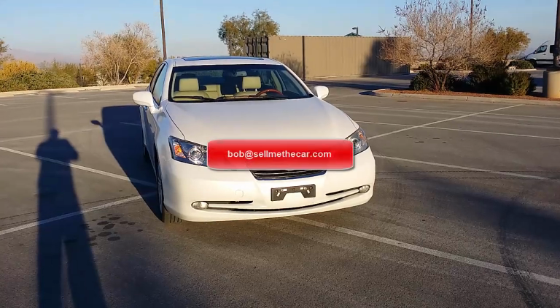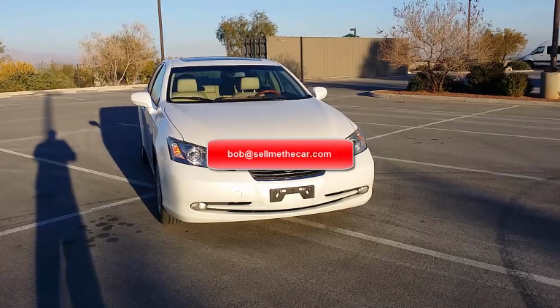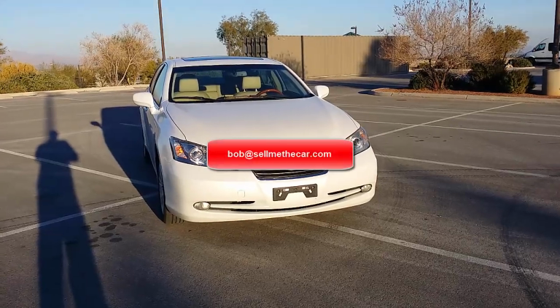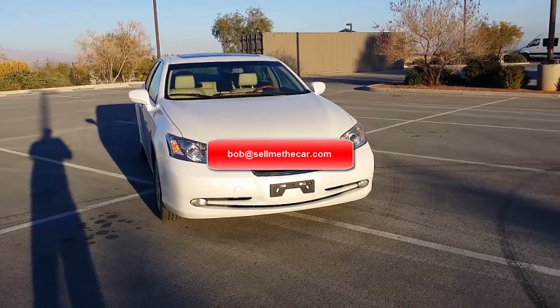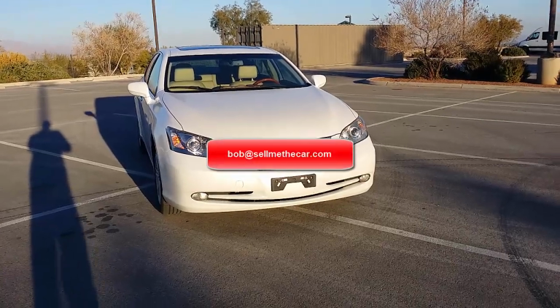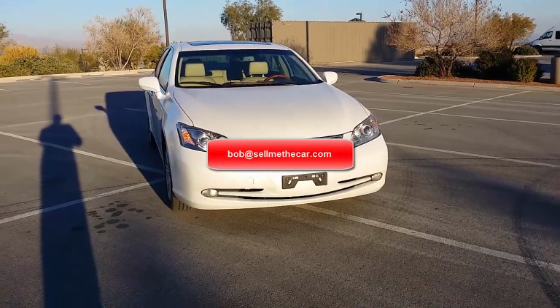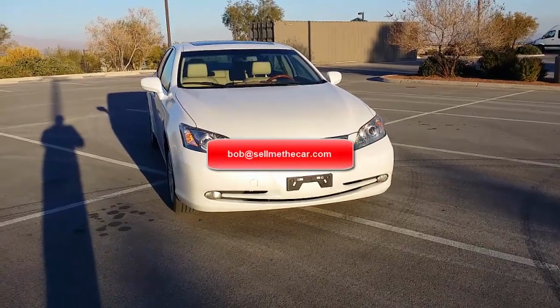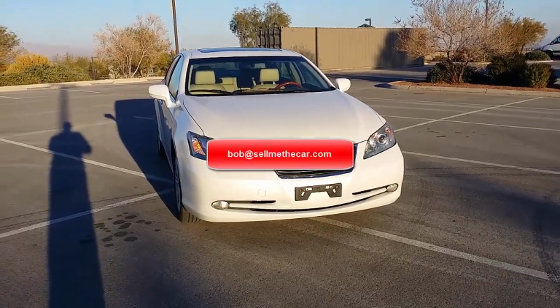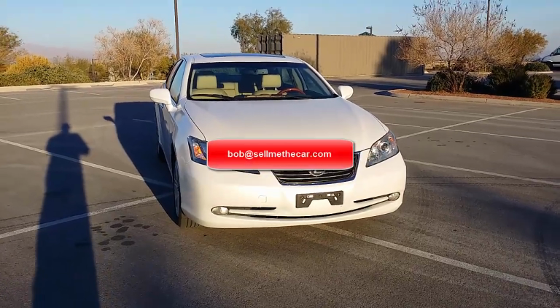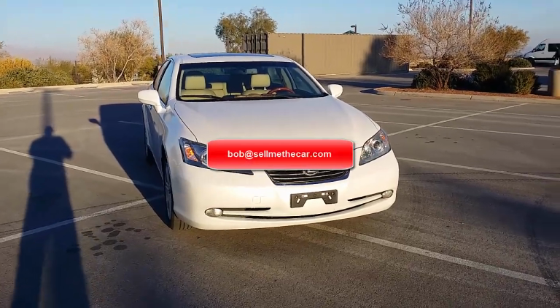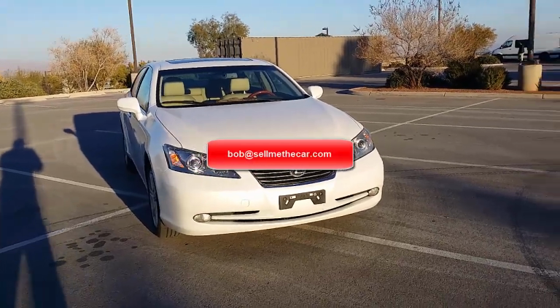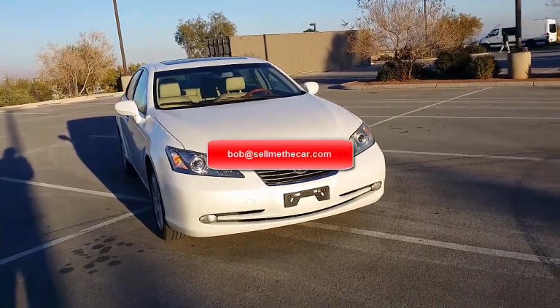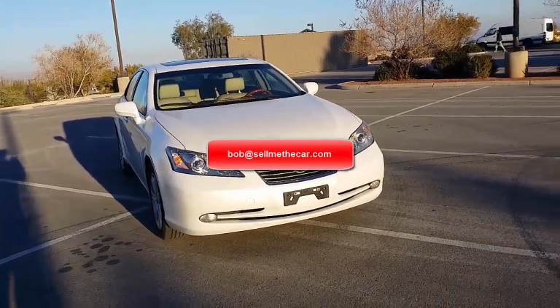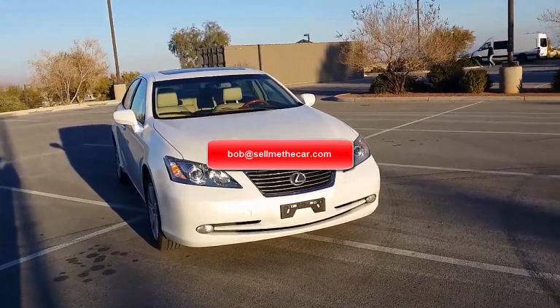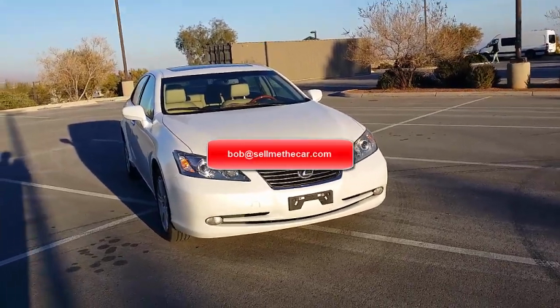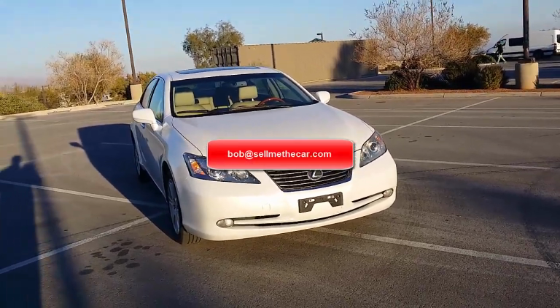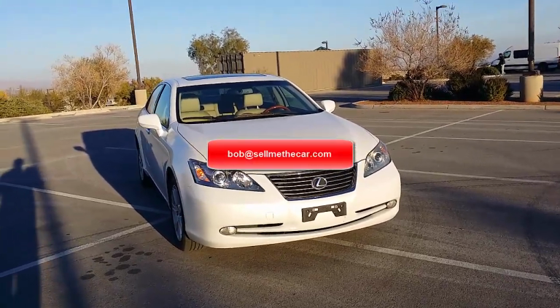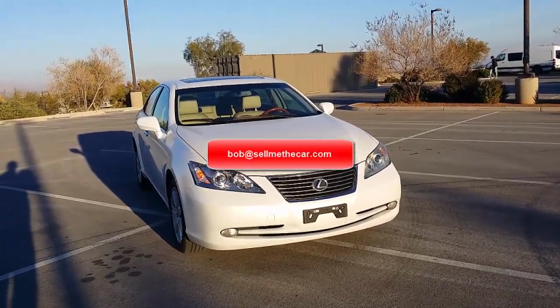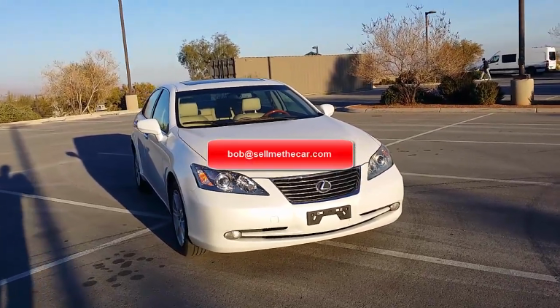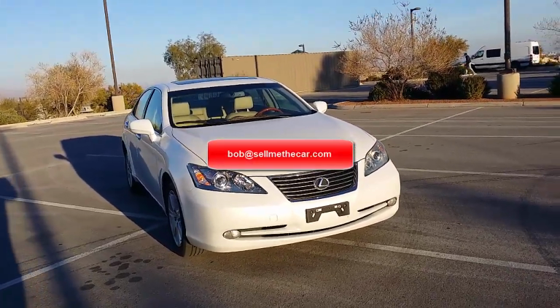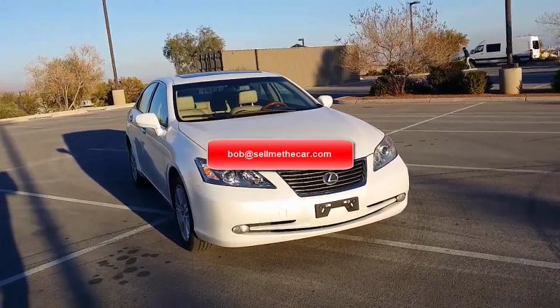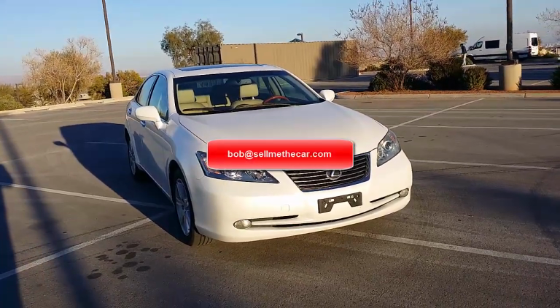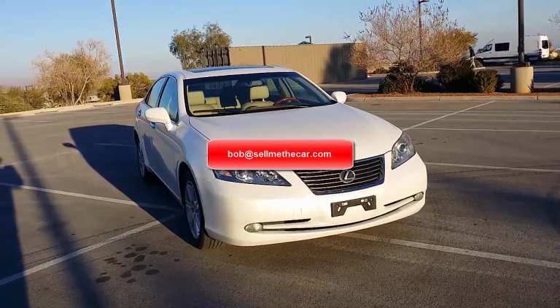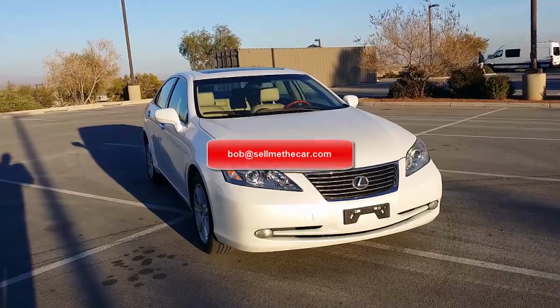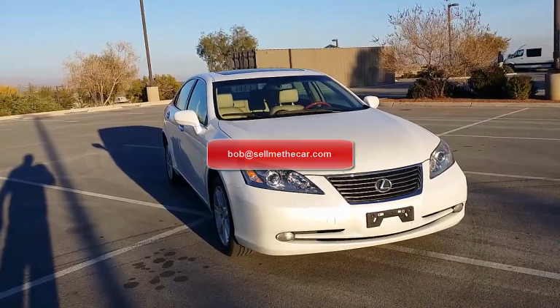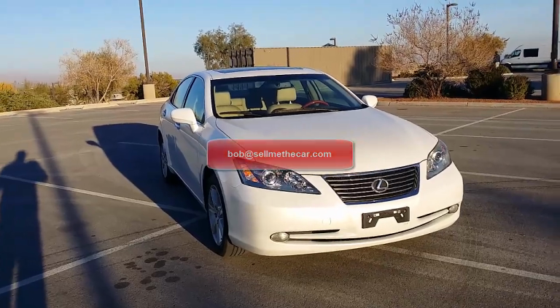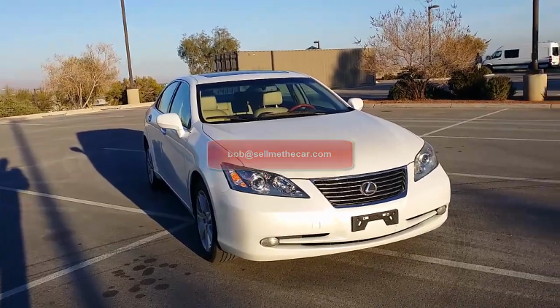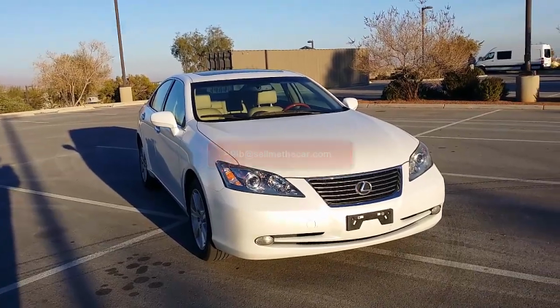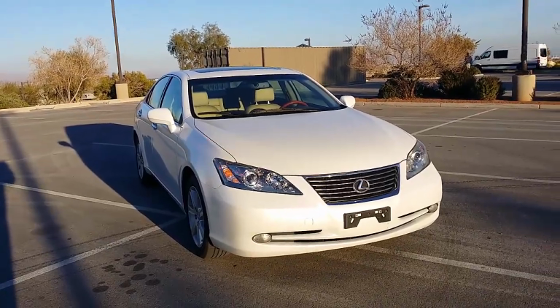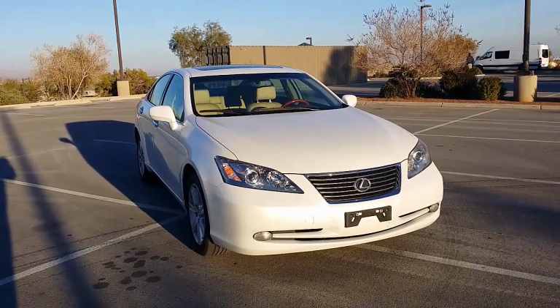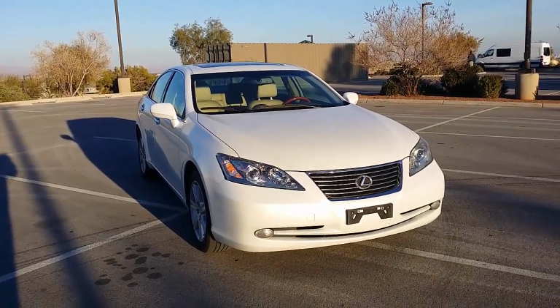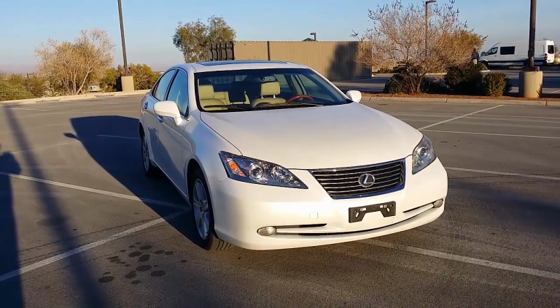Greetings folks, Bob of Salty Deals on Wheels, Bob at SellMeTheCar.com — link in the description below.